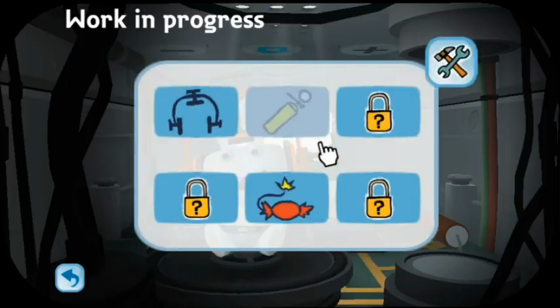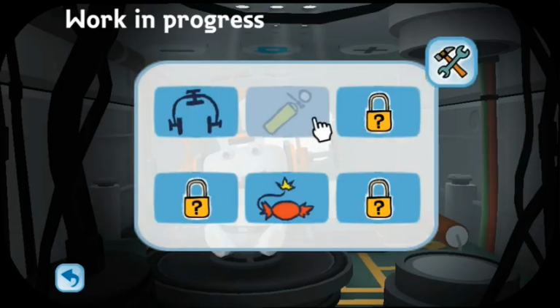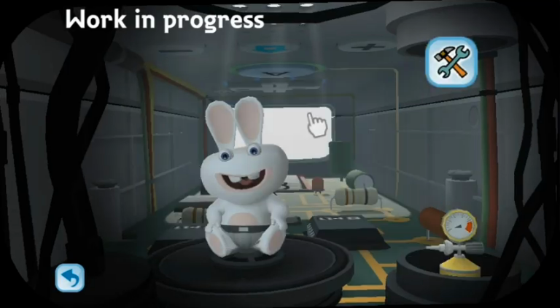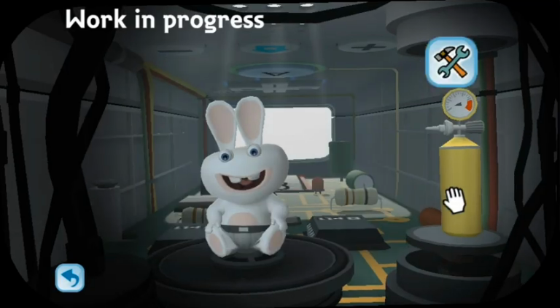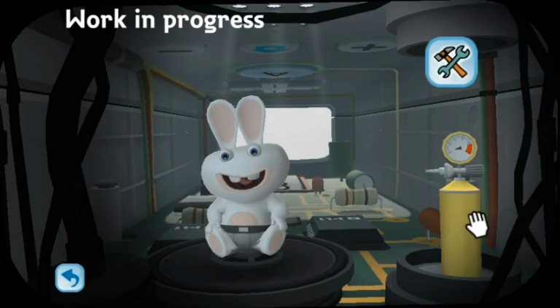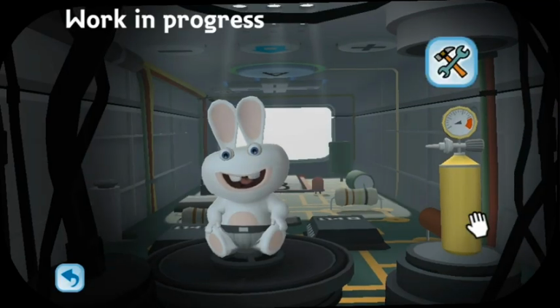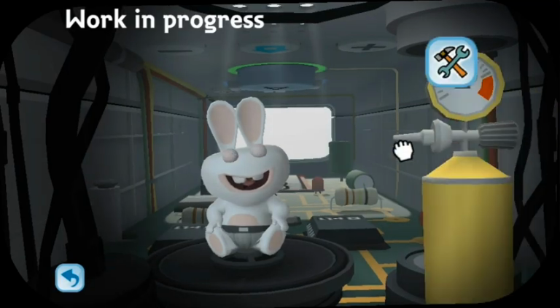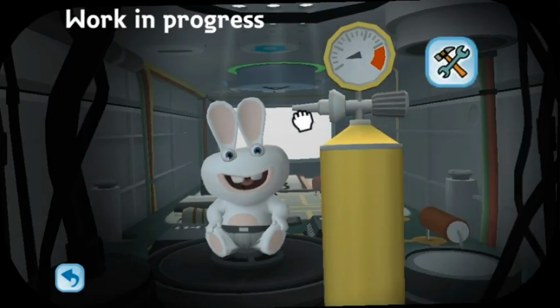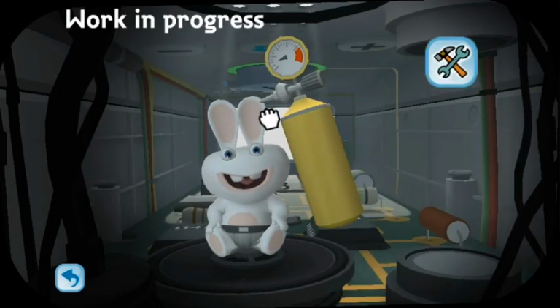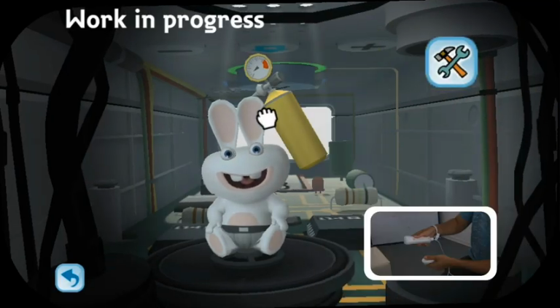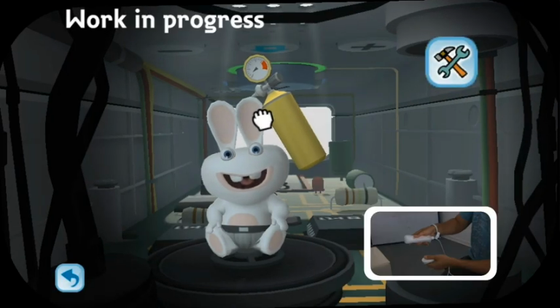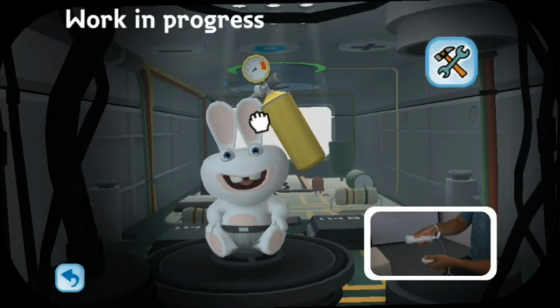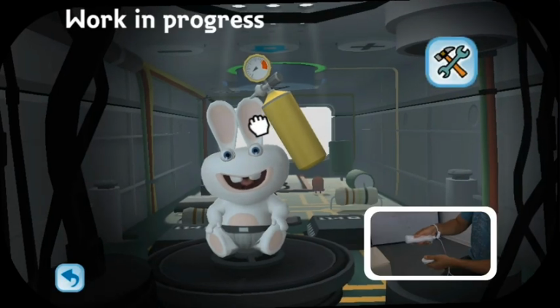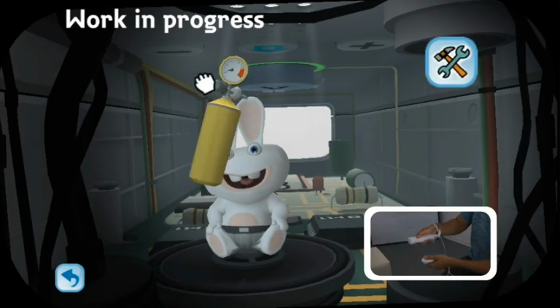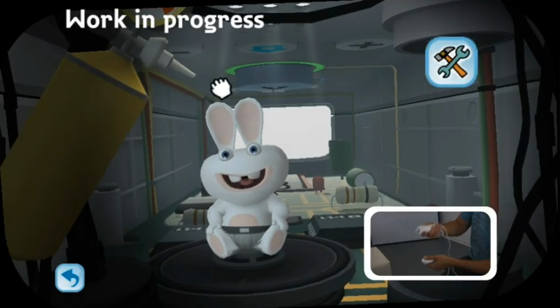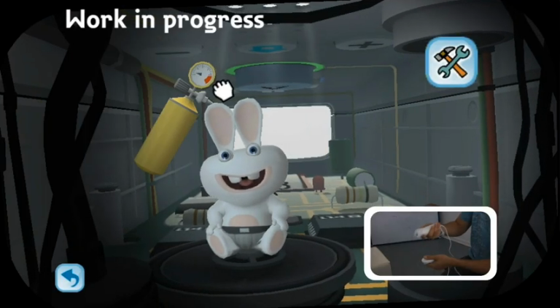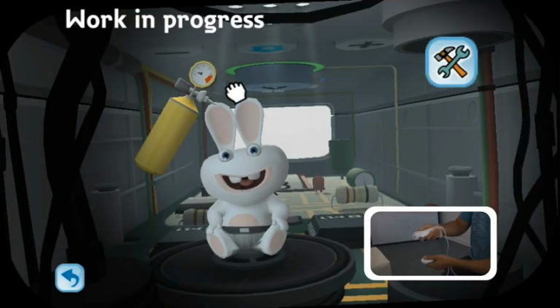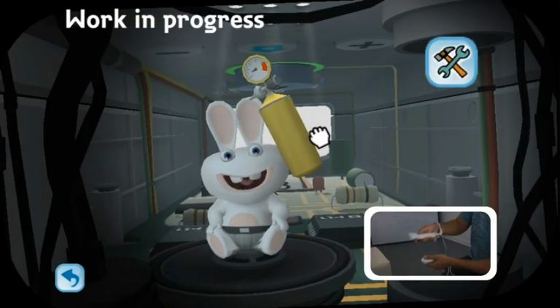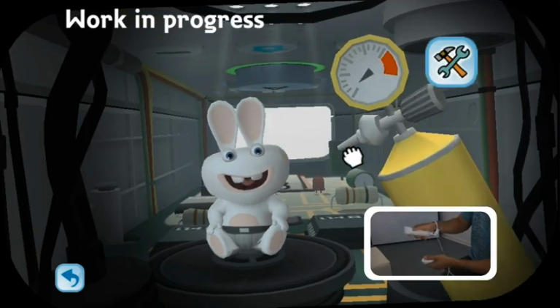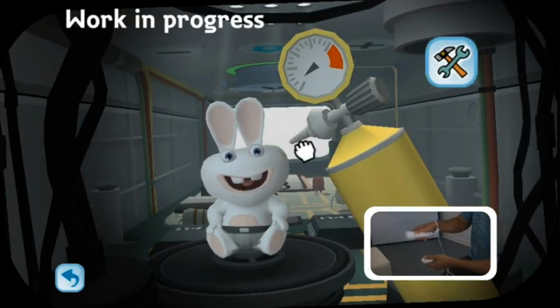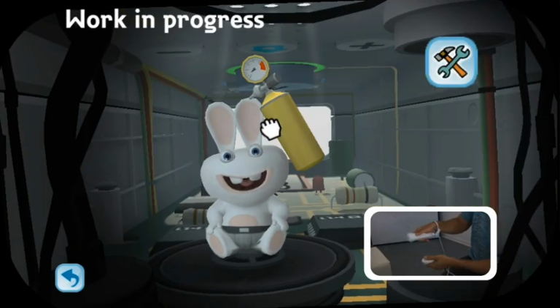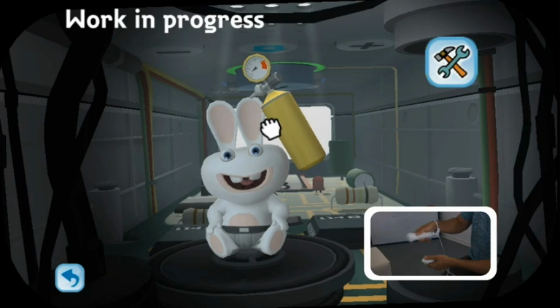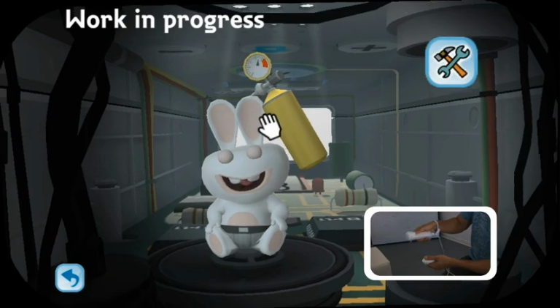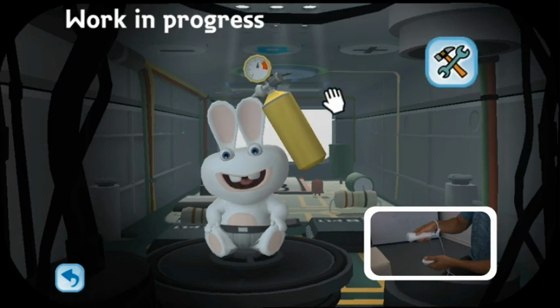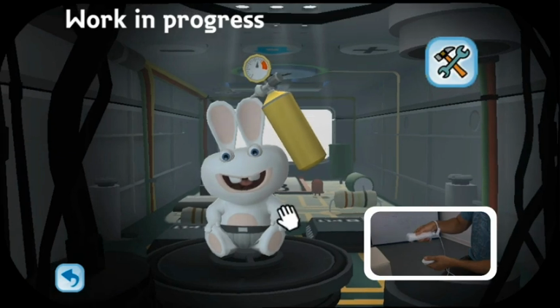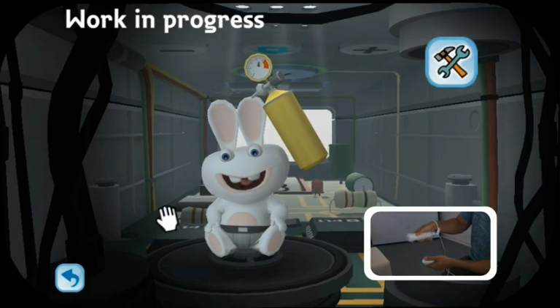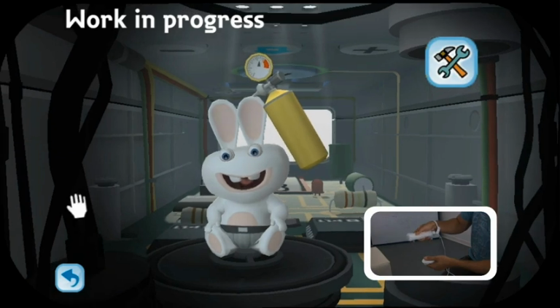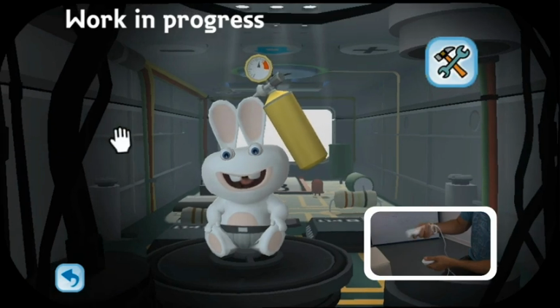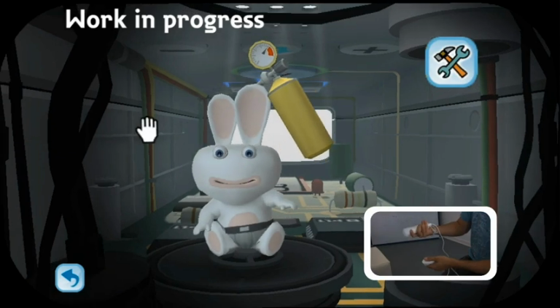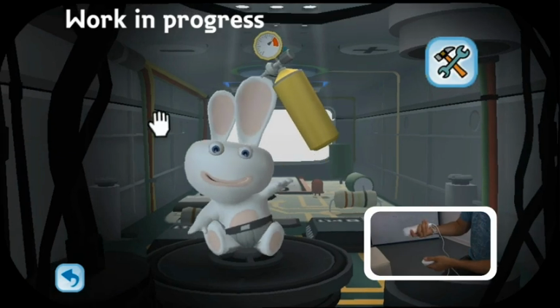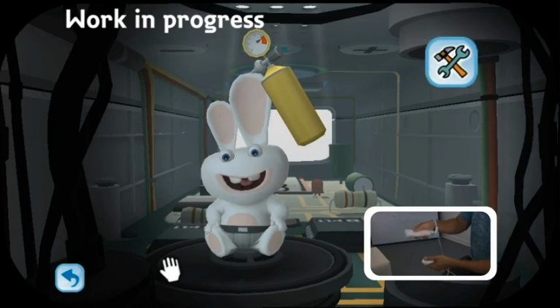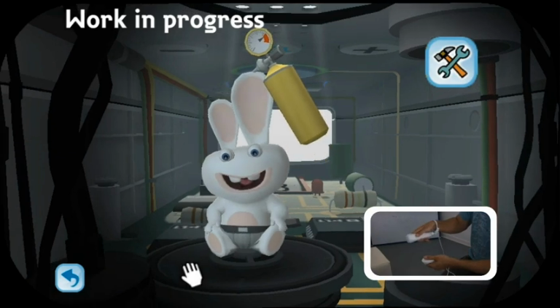This device is known as the gas tank. This allows you to deflate eyeballs and ears, or expand them to ridiculously large sizes.